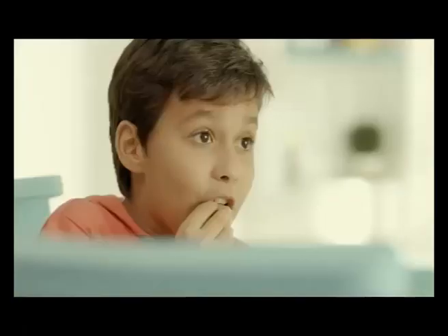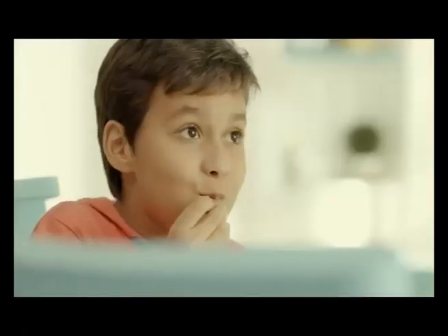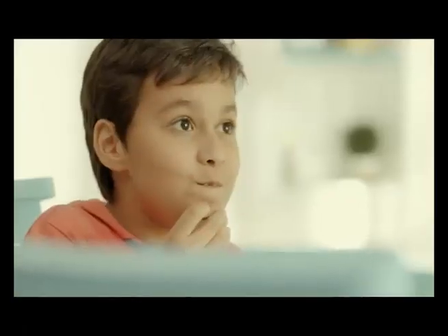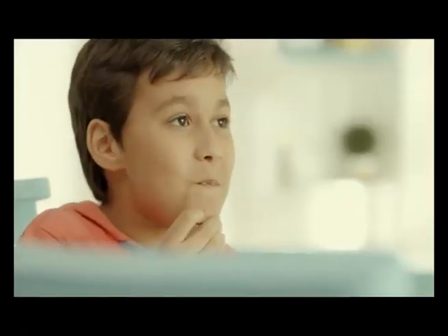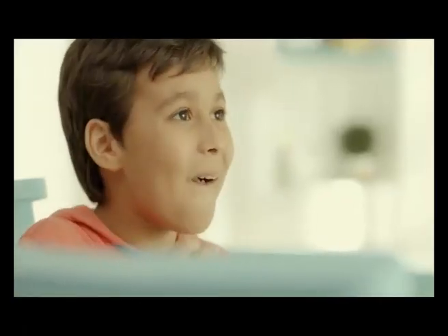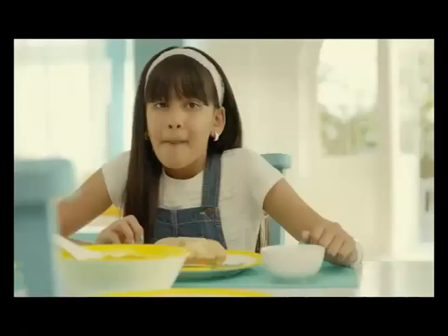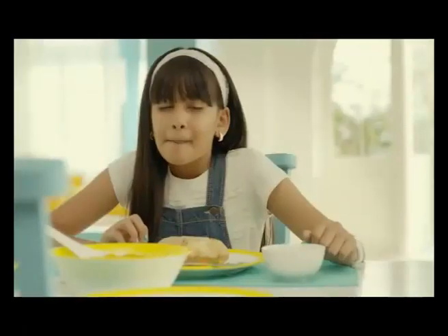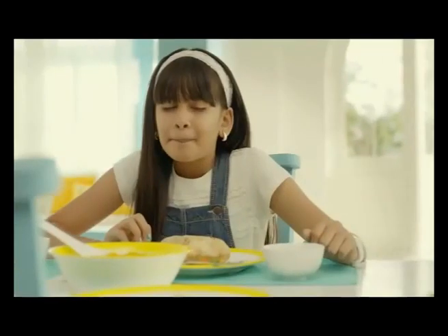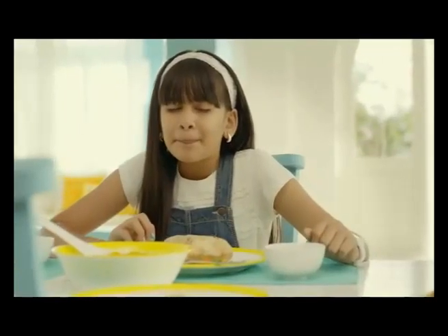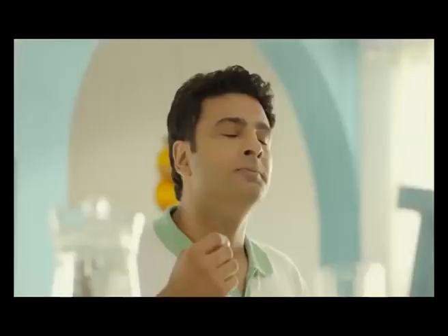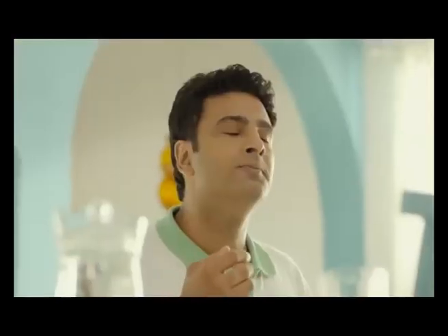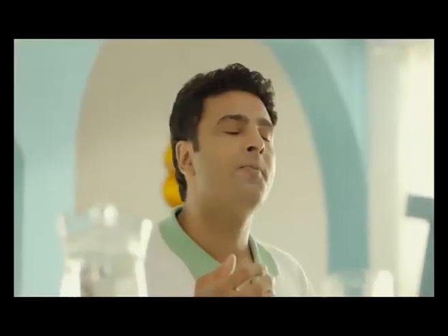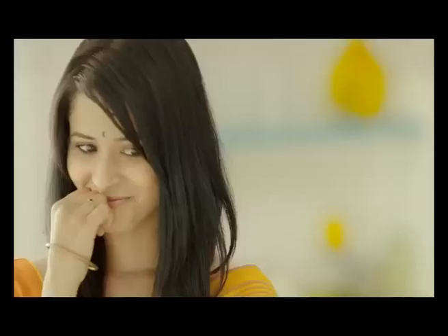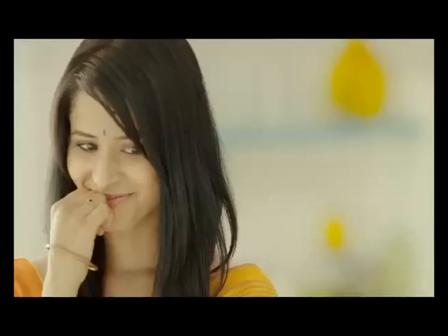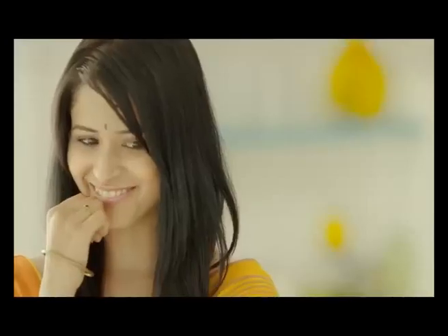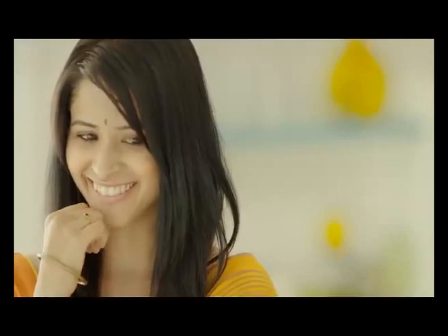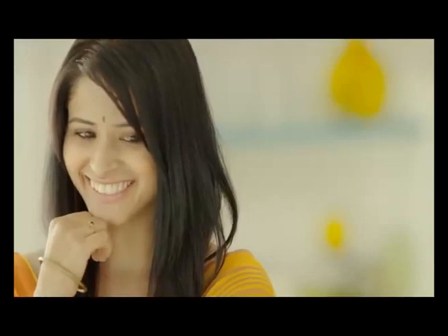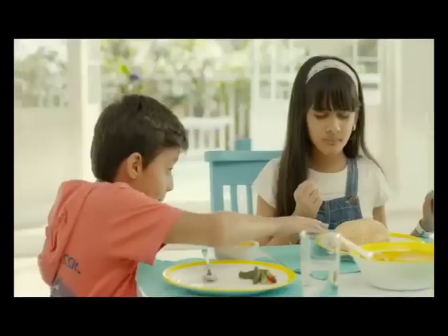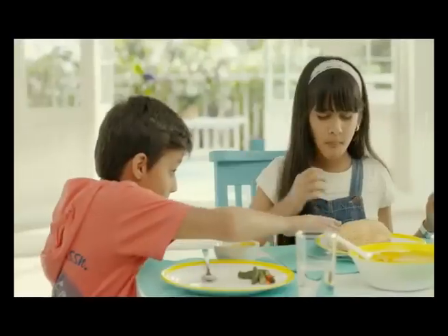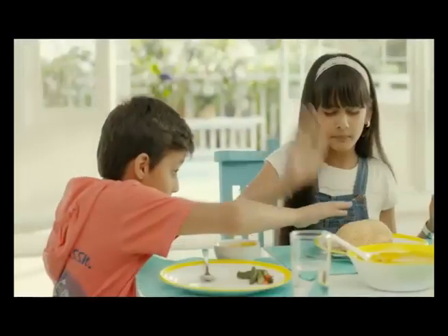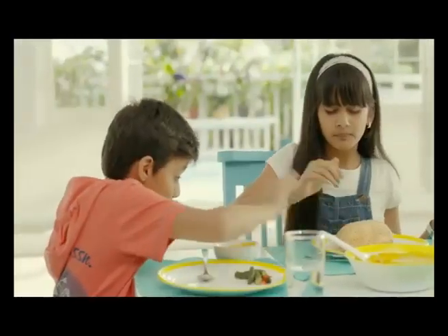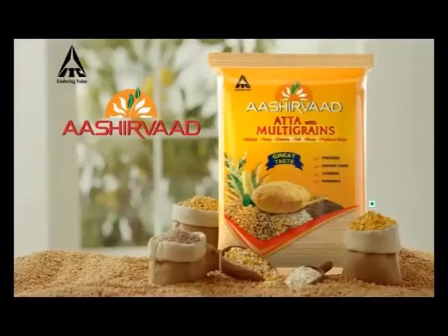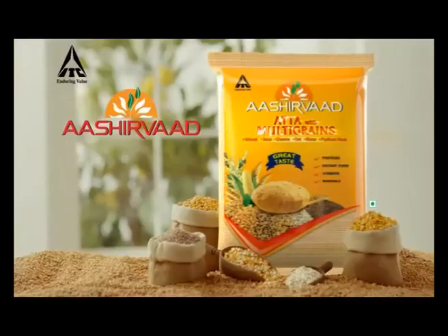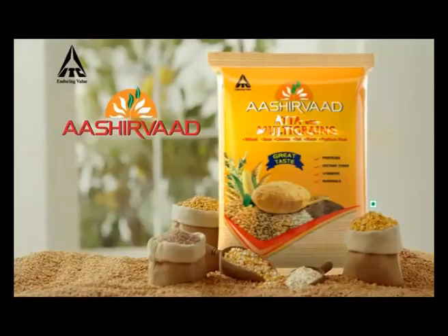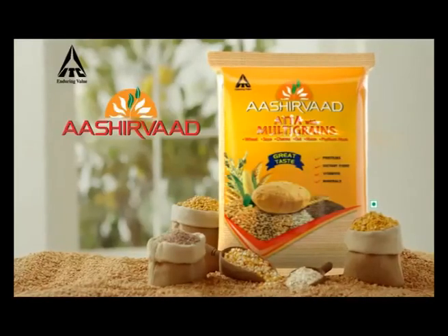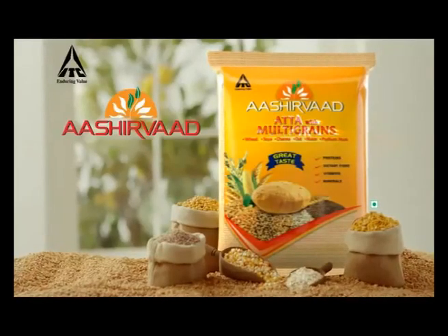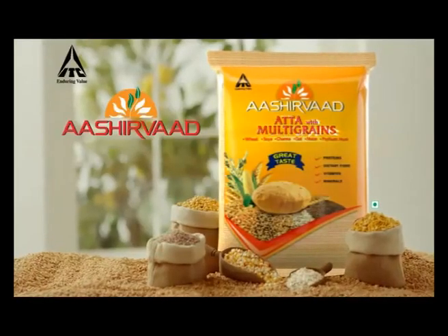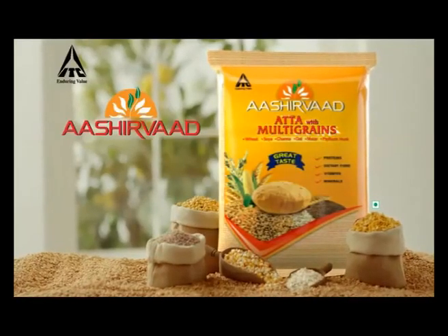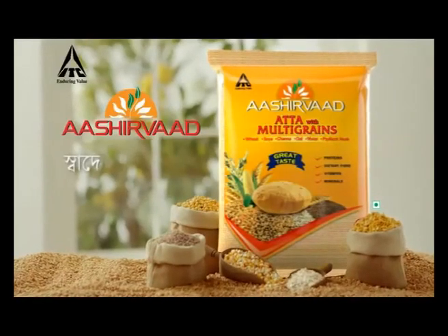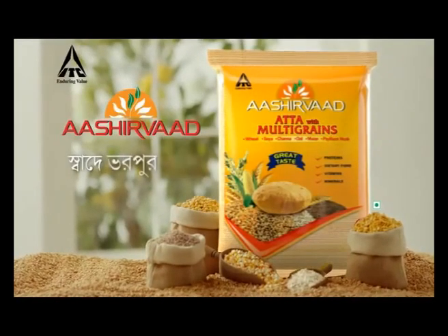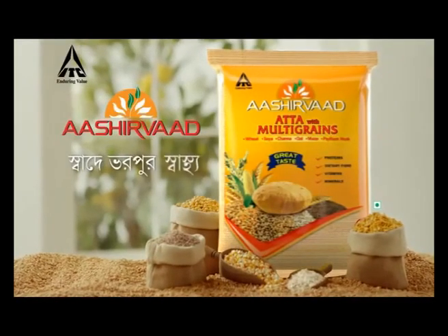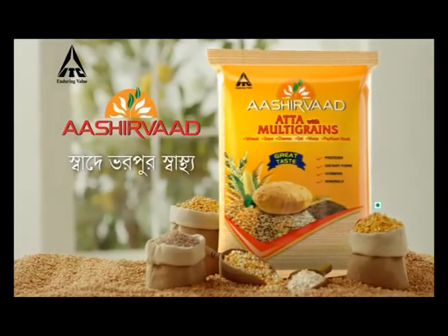This is yummy, this is tasty. The ultimate multi-grain recipe. It's great for you.